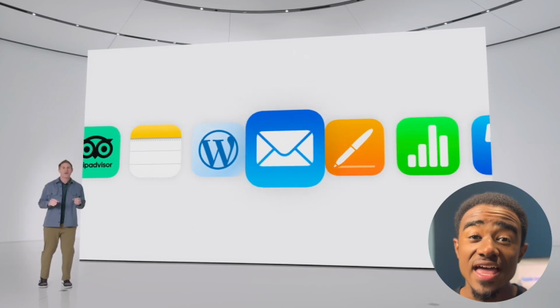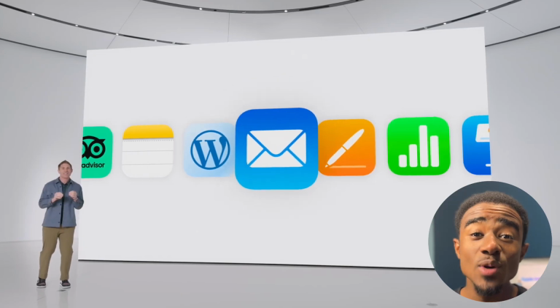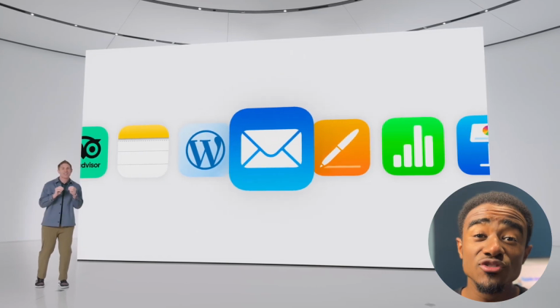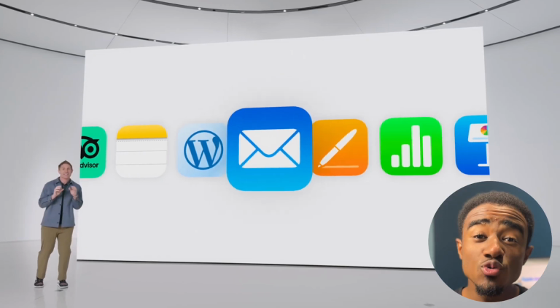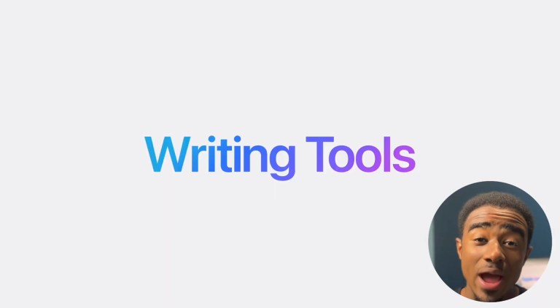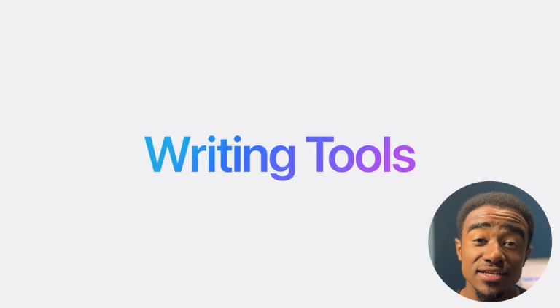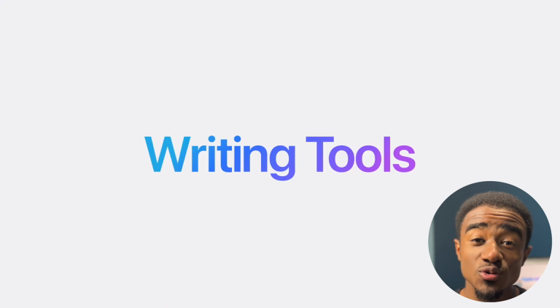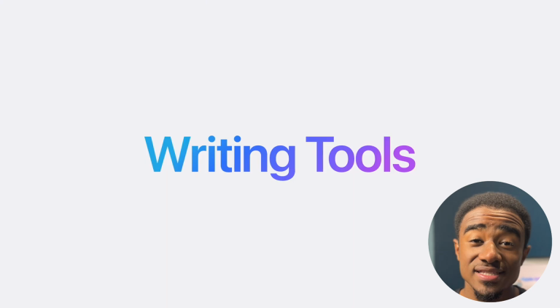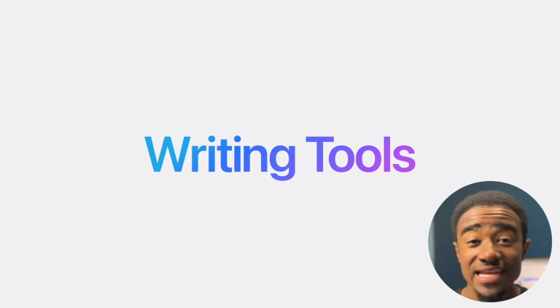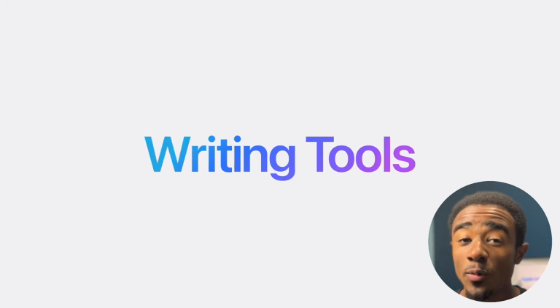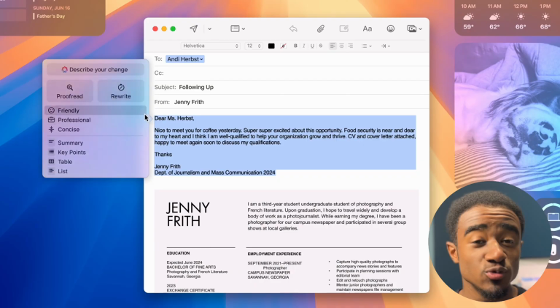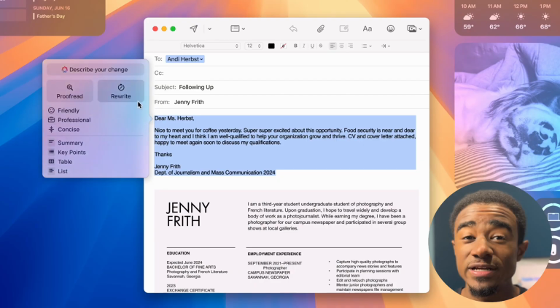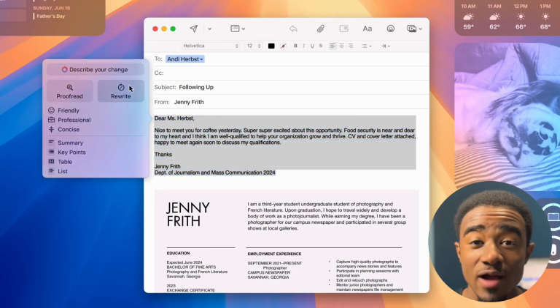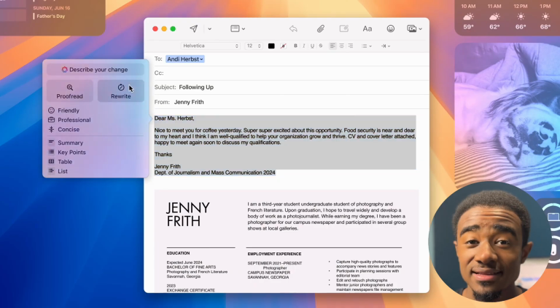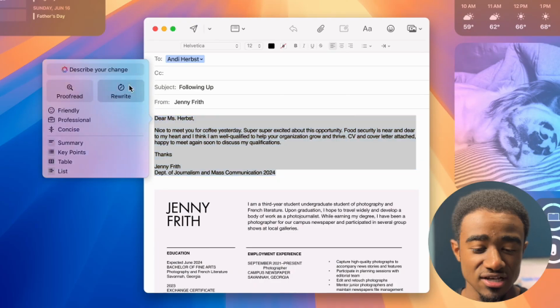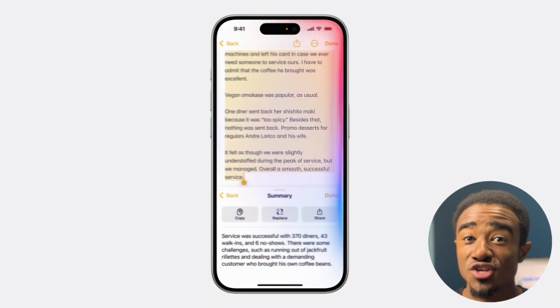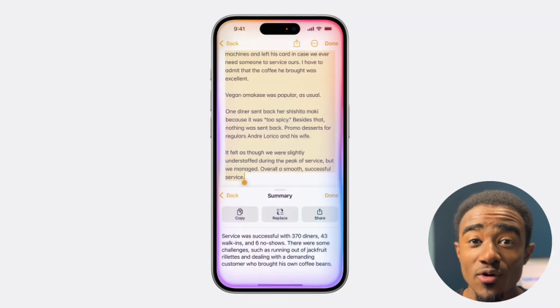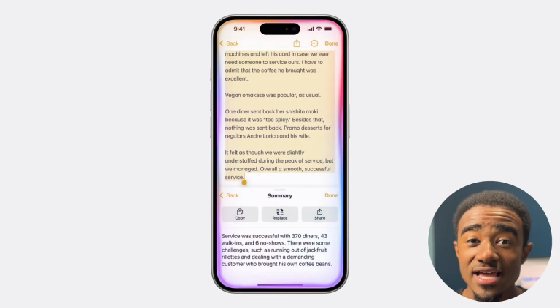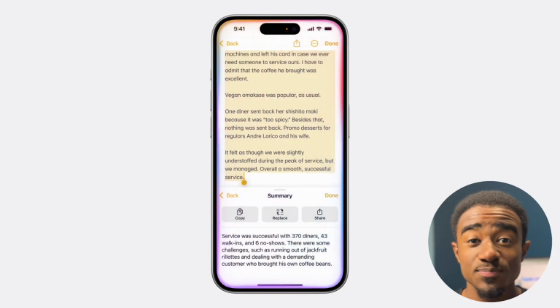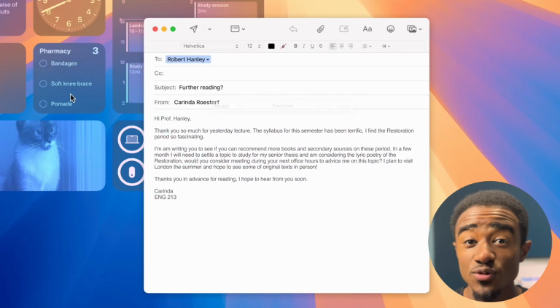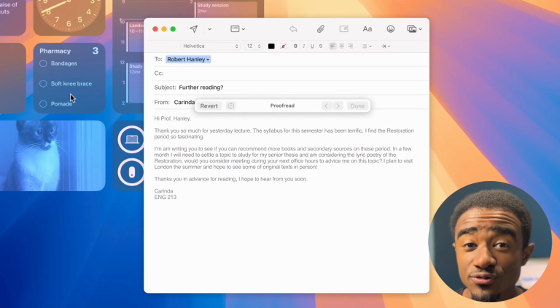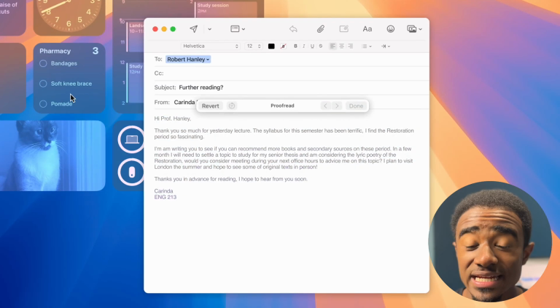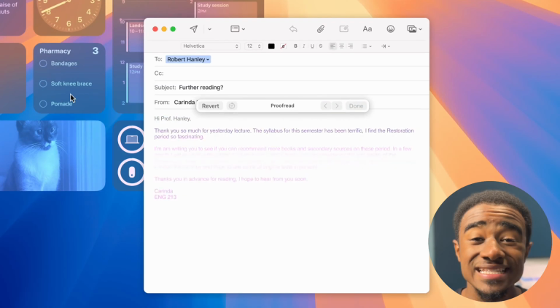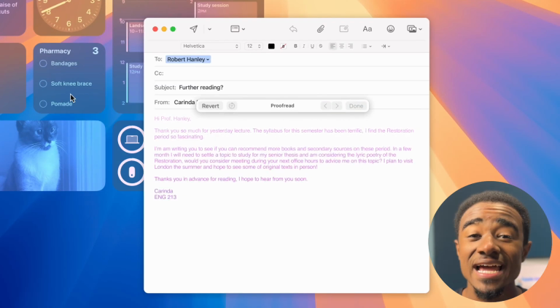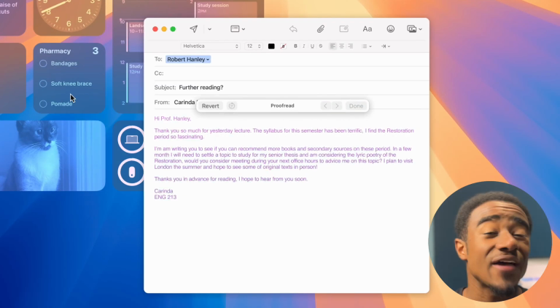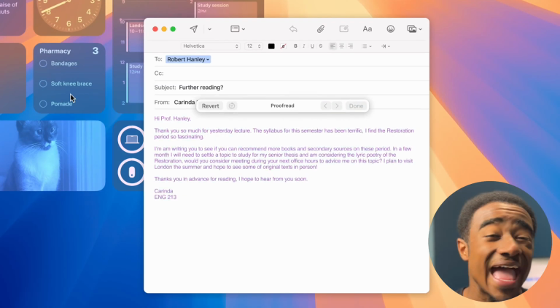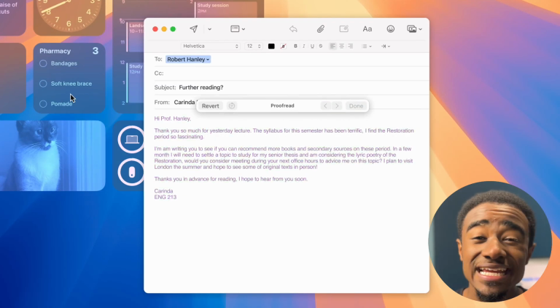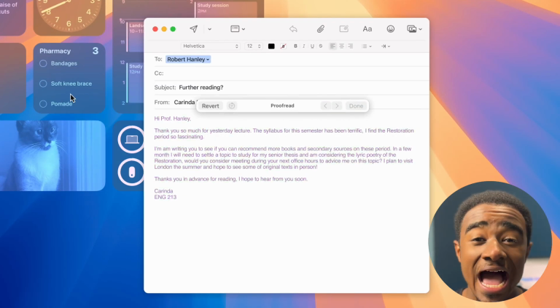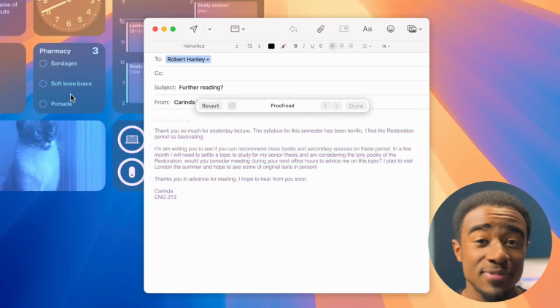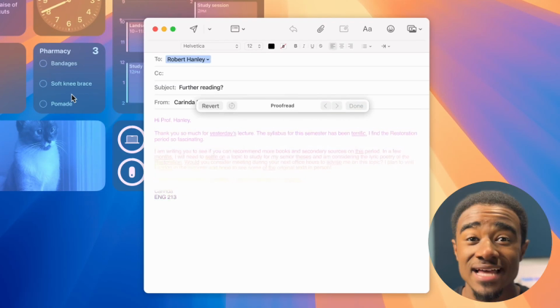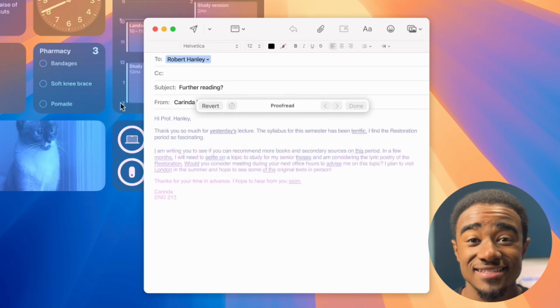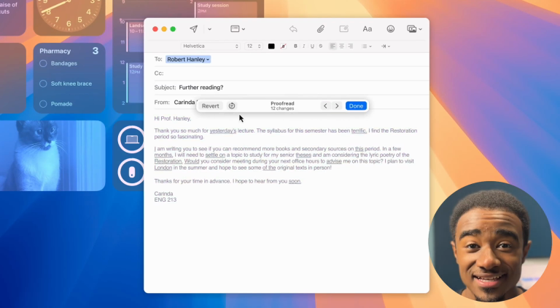Then you have new writing tools that can help you rewrite, summarize, and proofread inside of any app that has text.